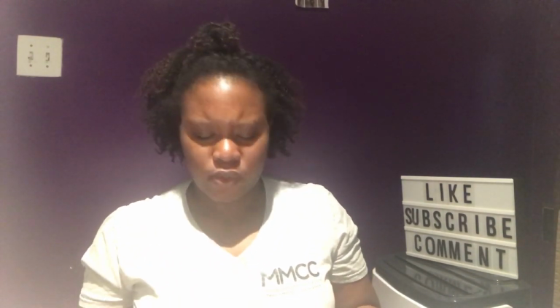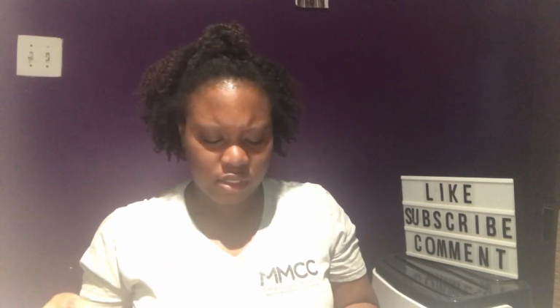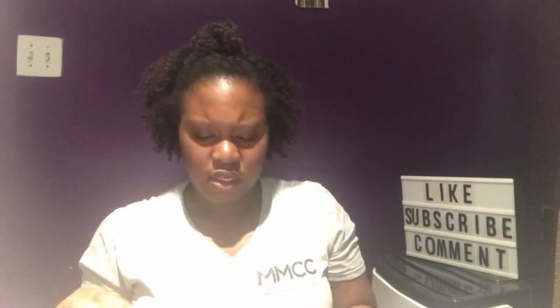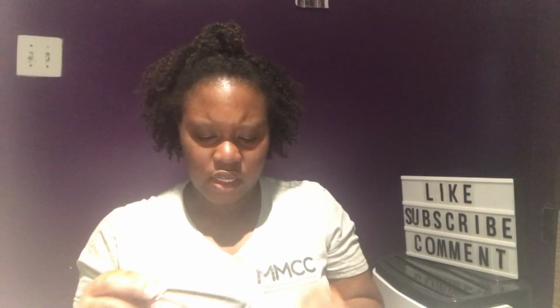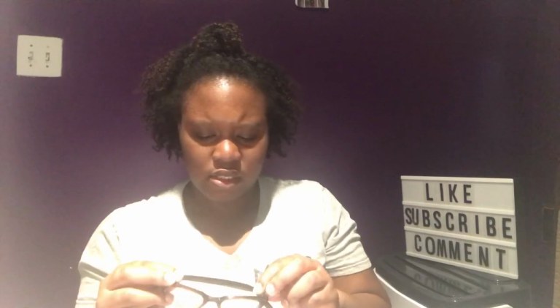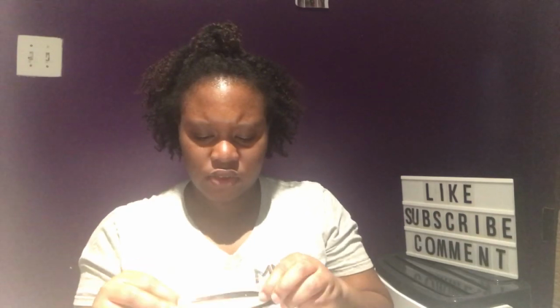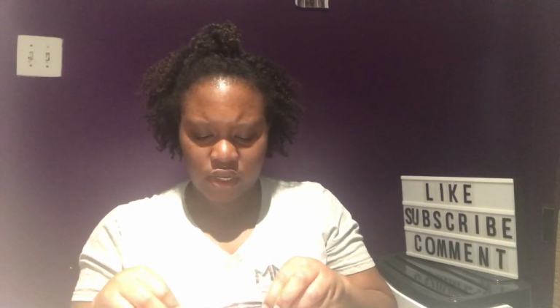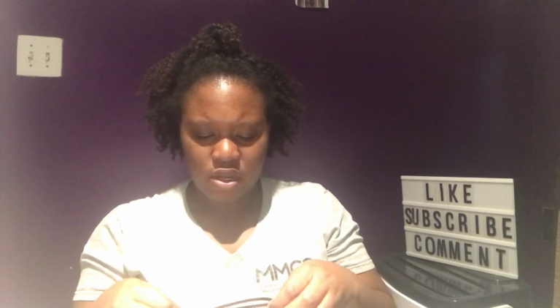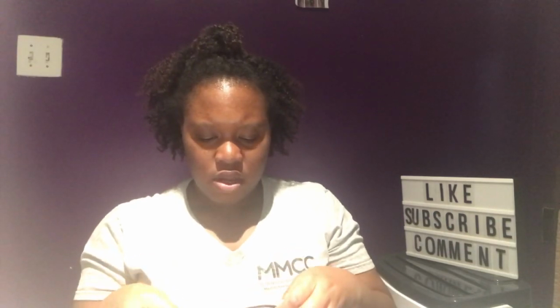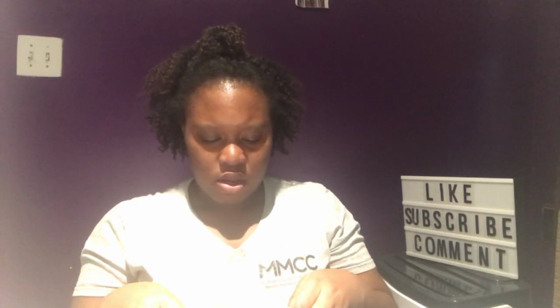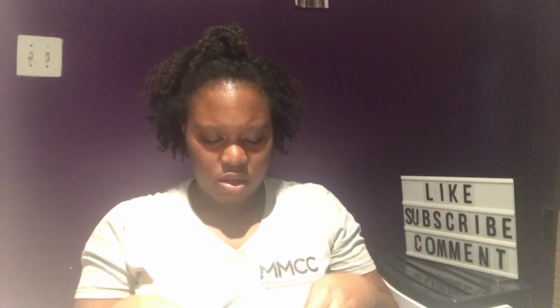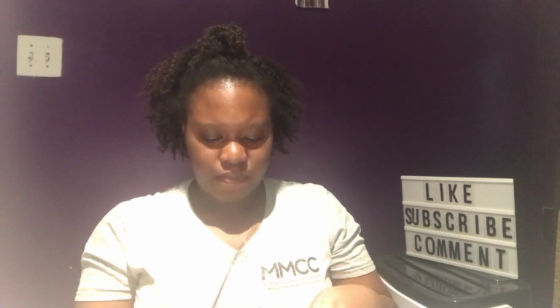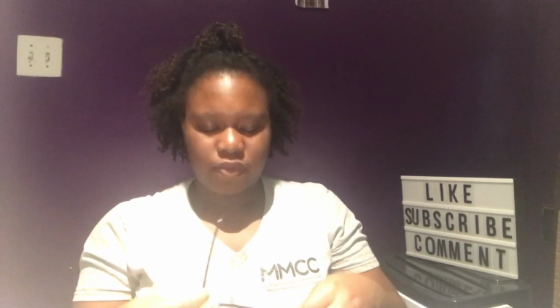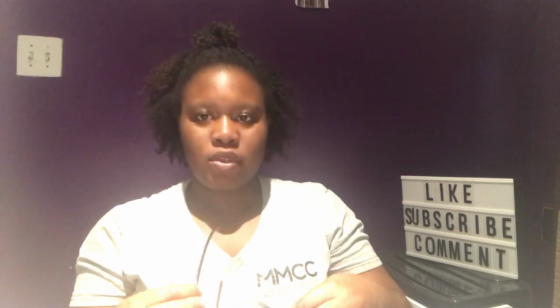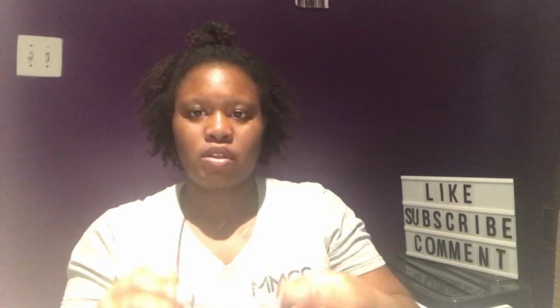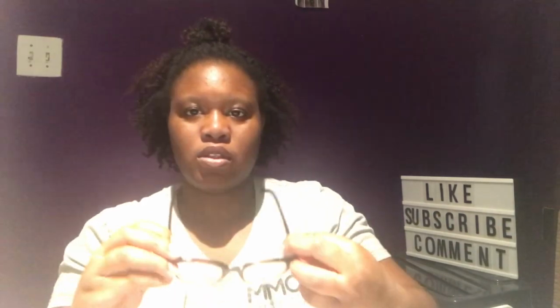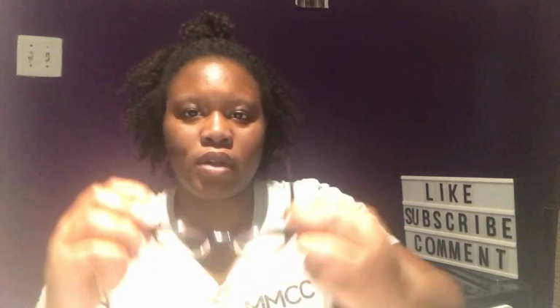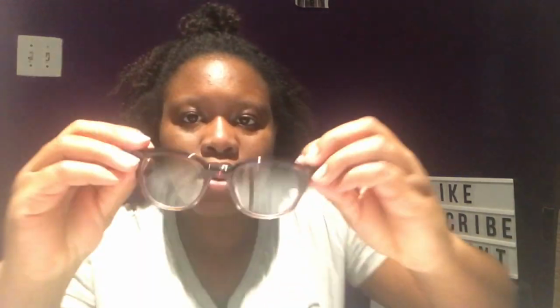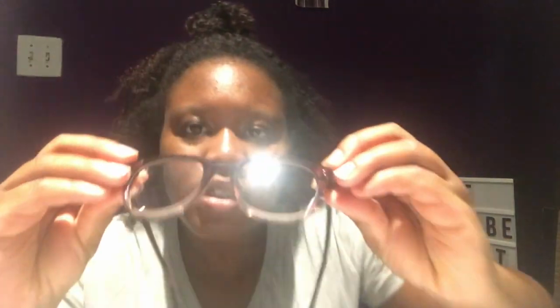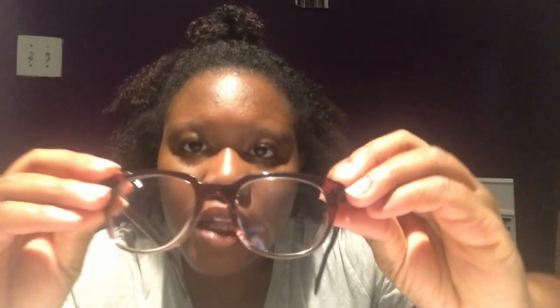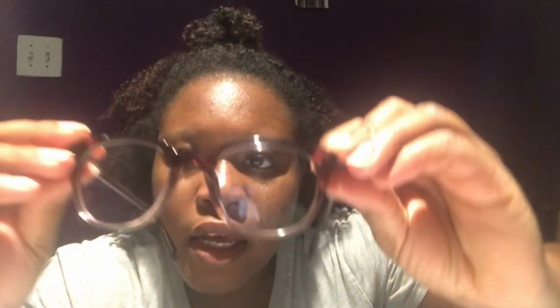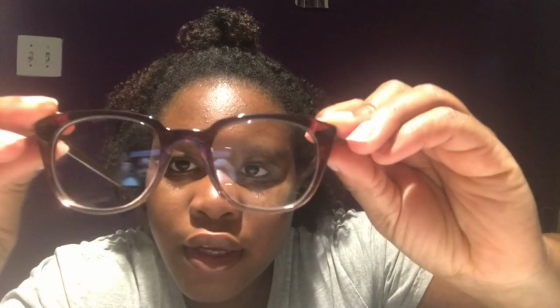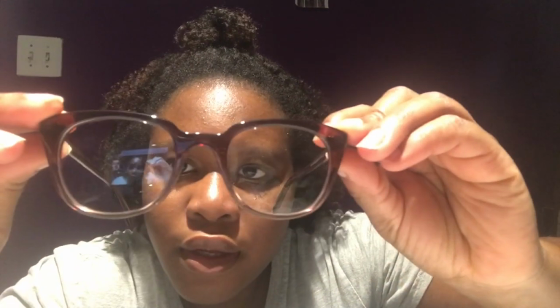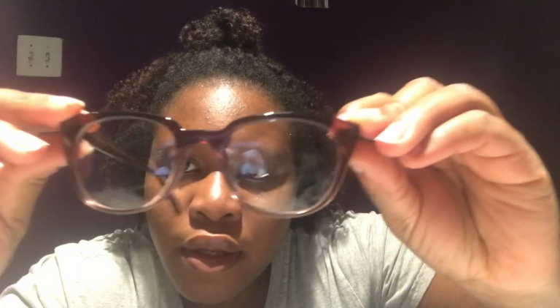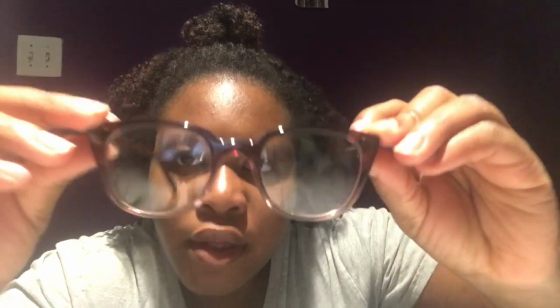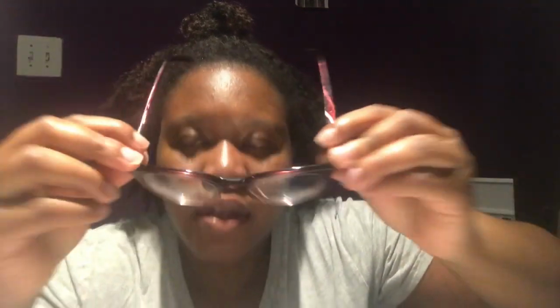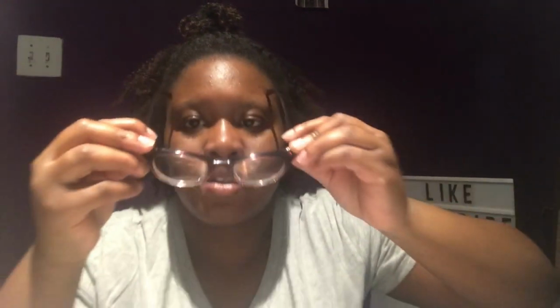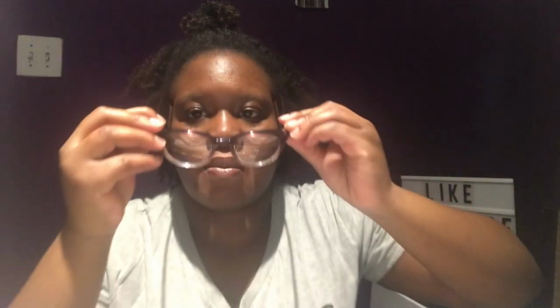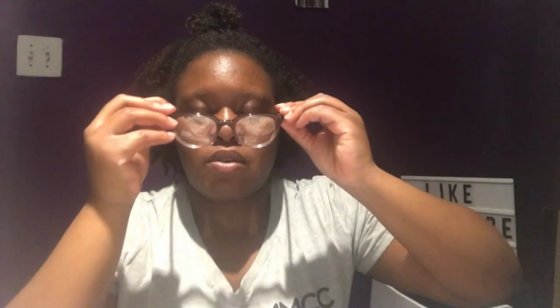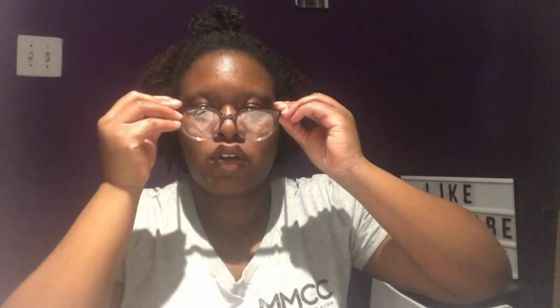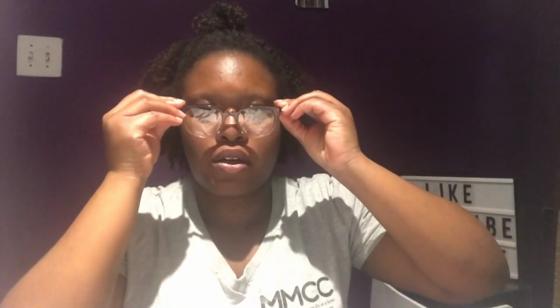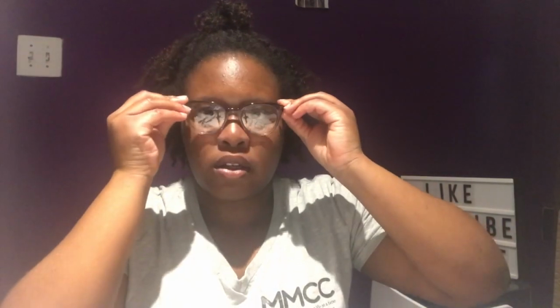I only selected one pair of sunglasses to try on. This is the Mauve Crystal Fade — here's what it looks like. I'll try it on now.